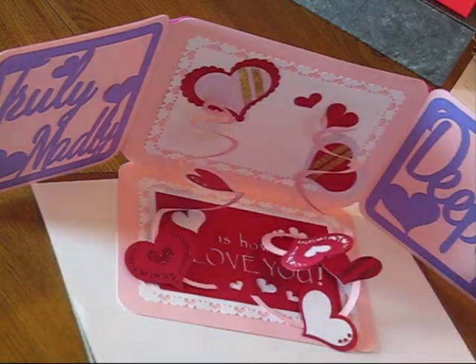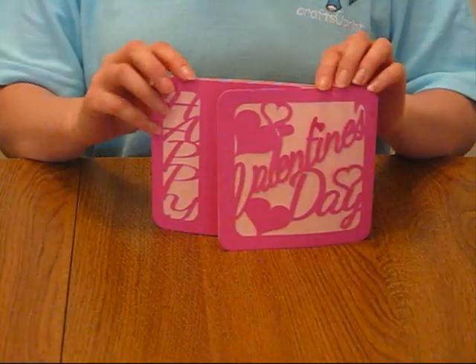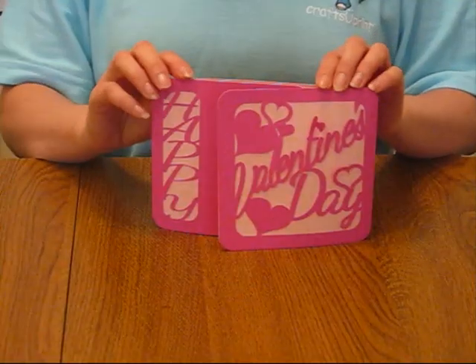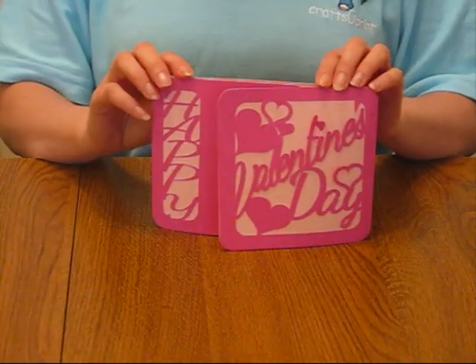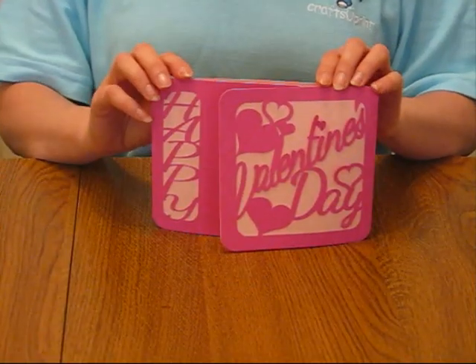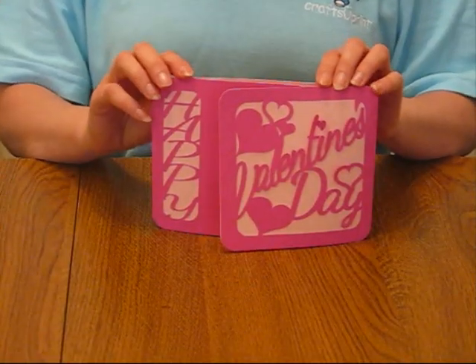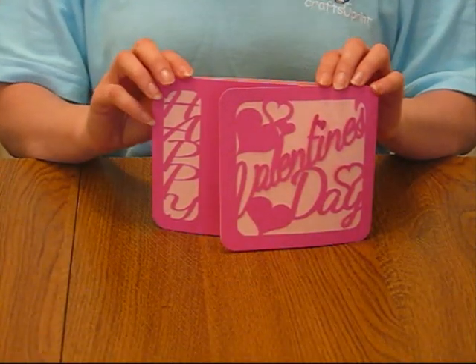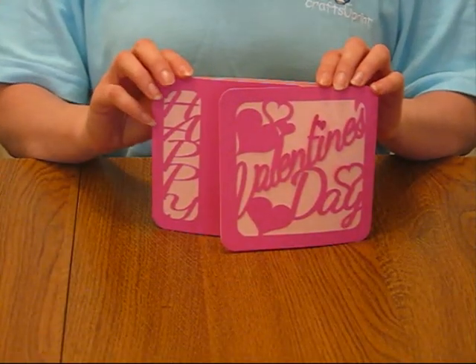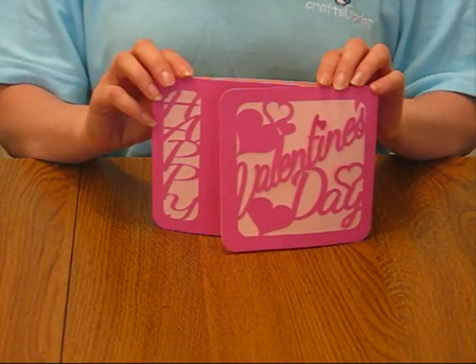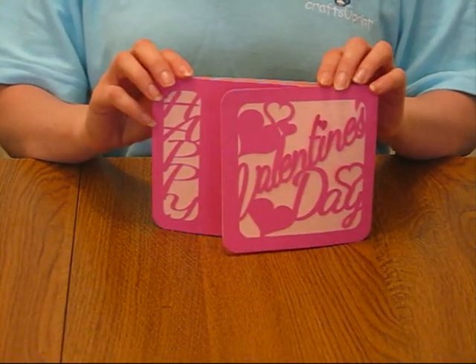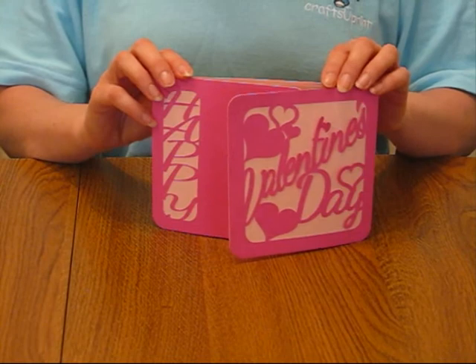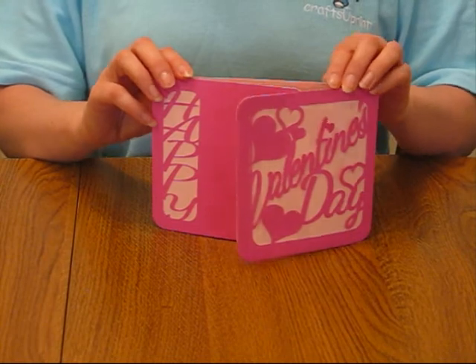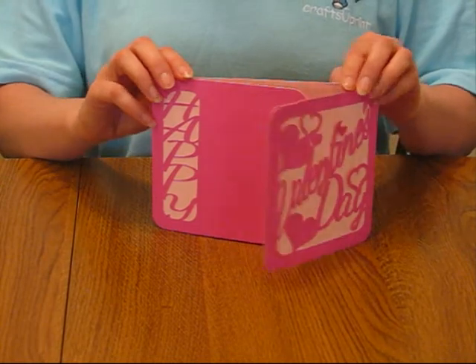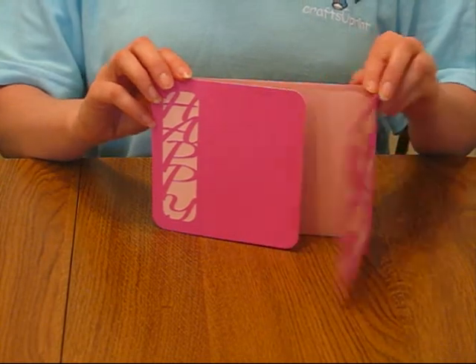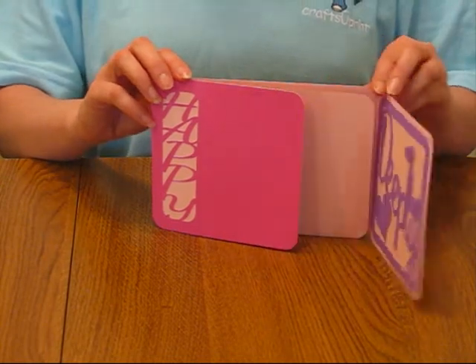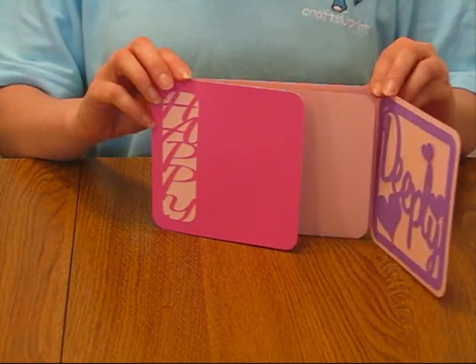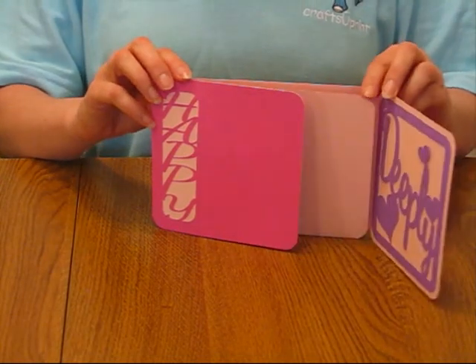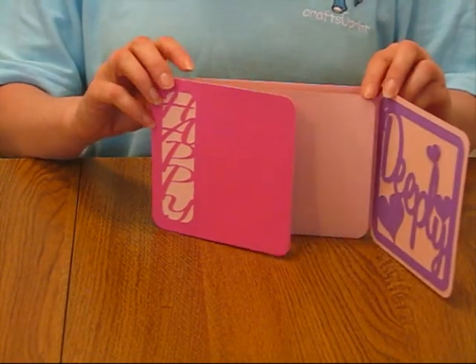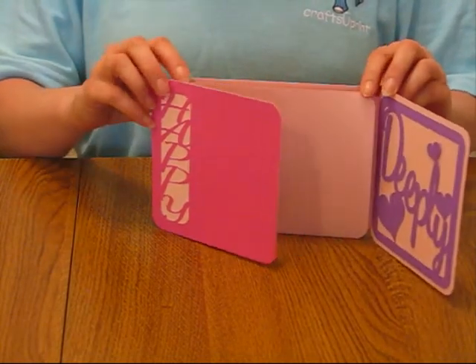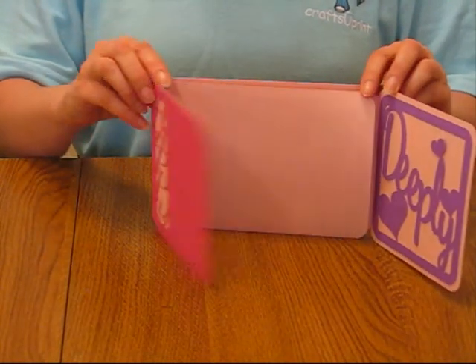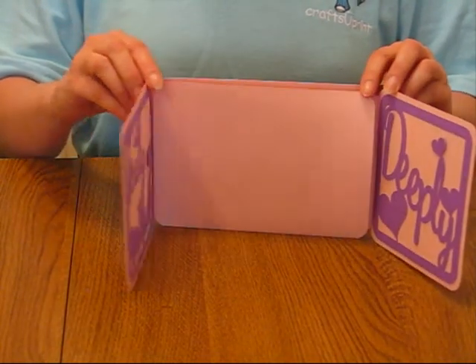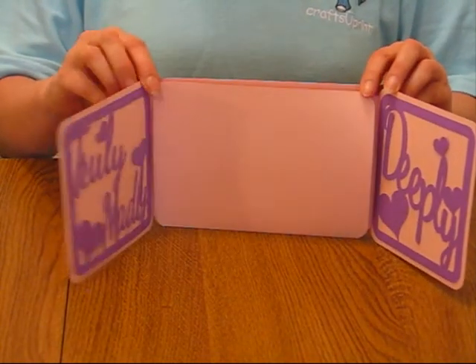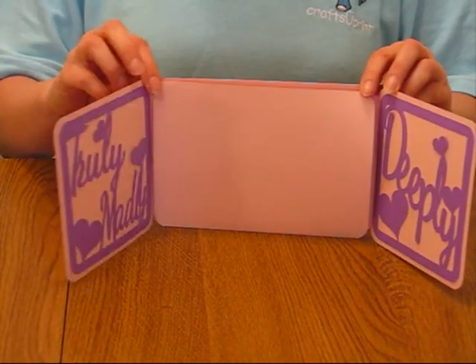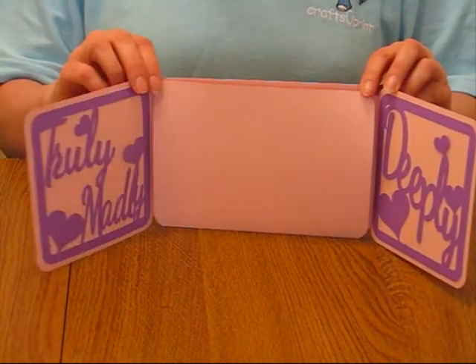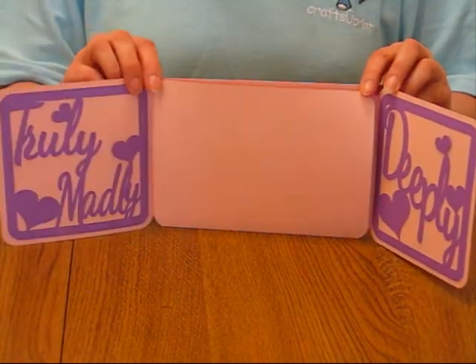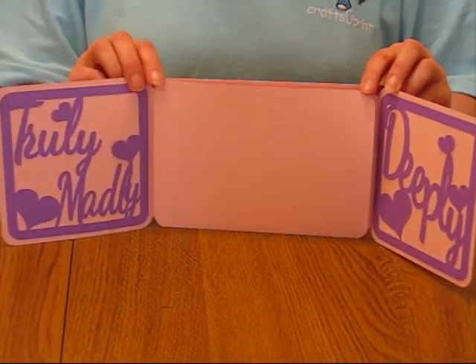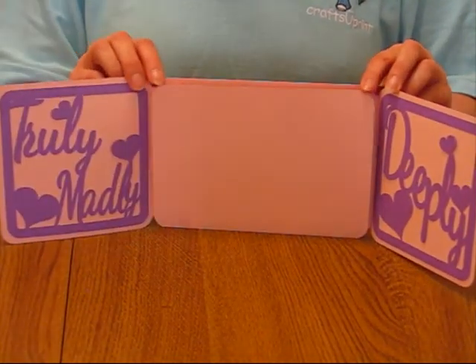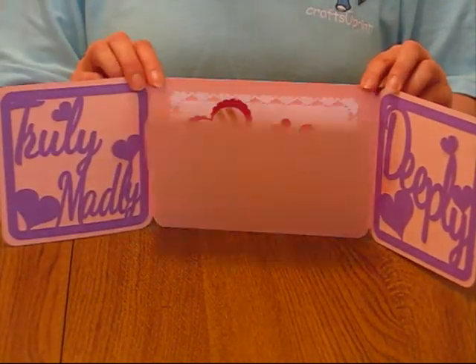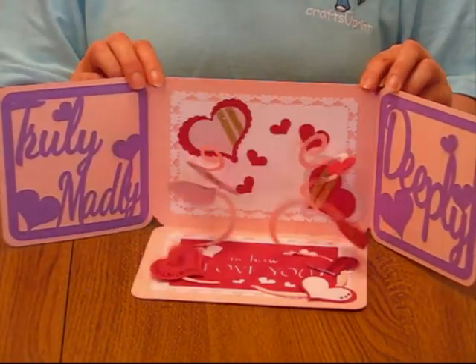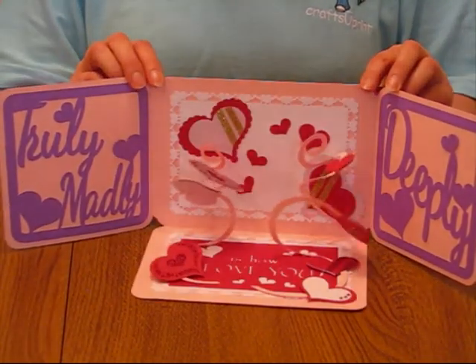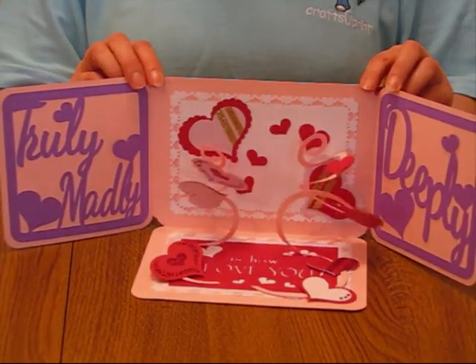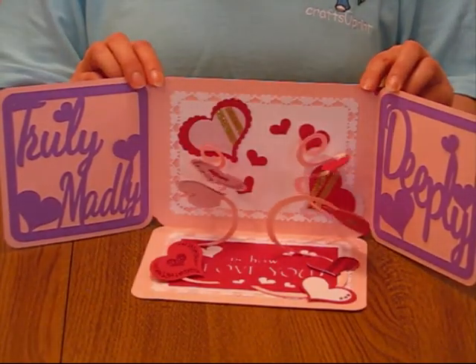And here is the finished card. I have several other variations available, and I'm working on adding more soon.